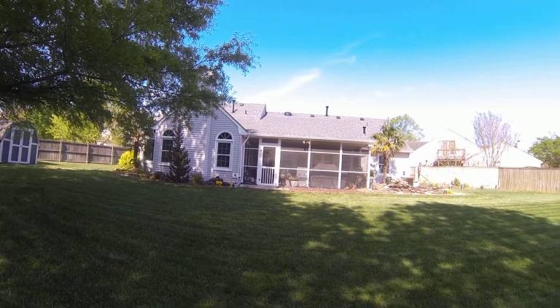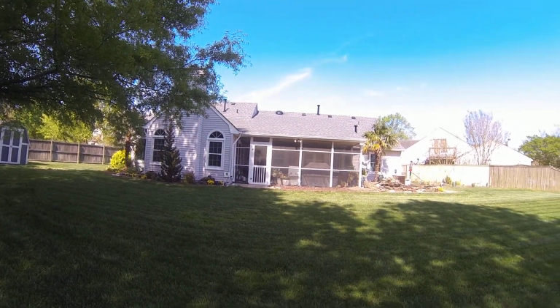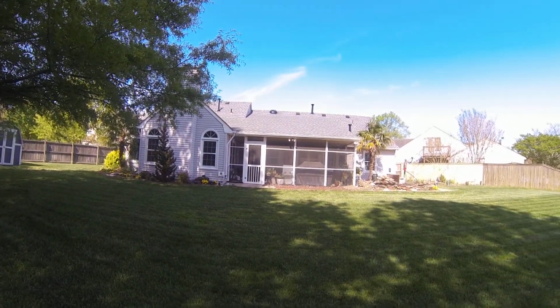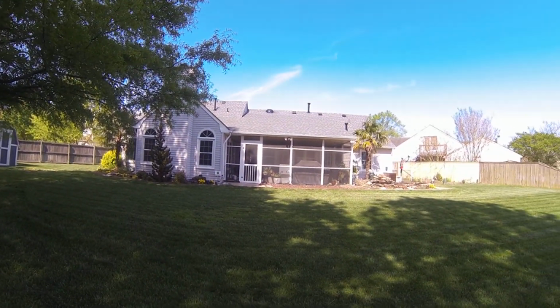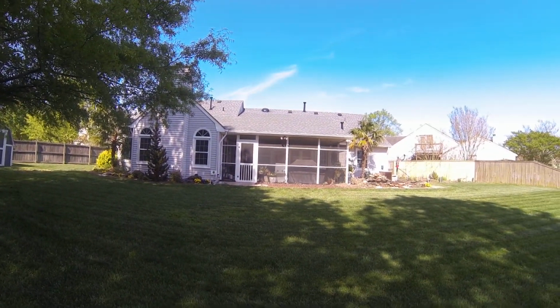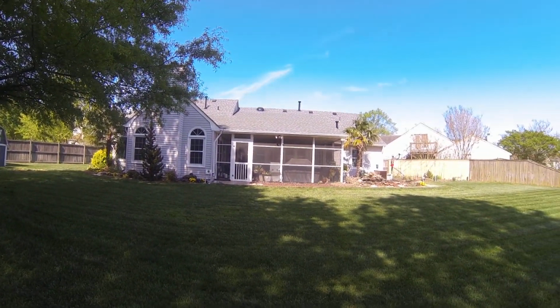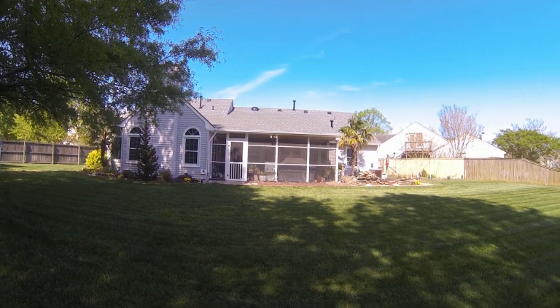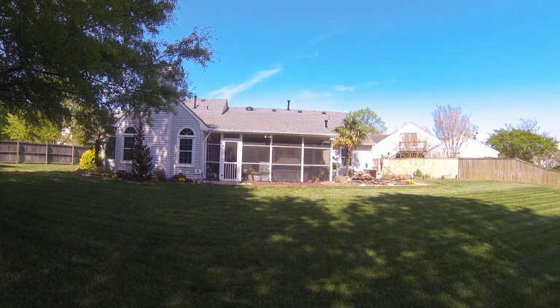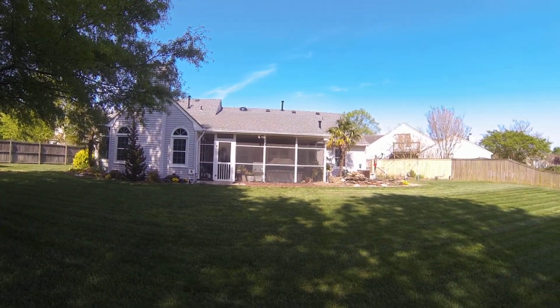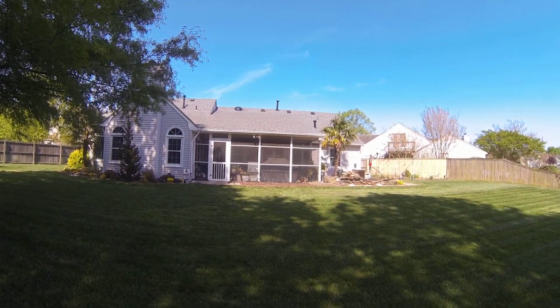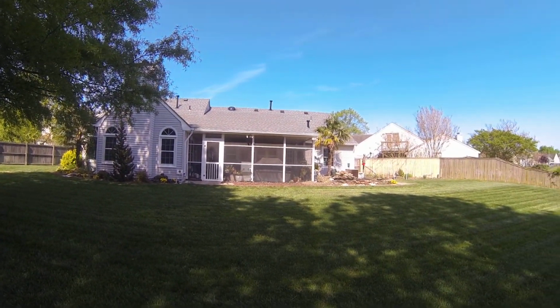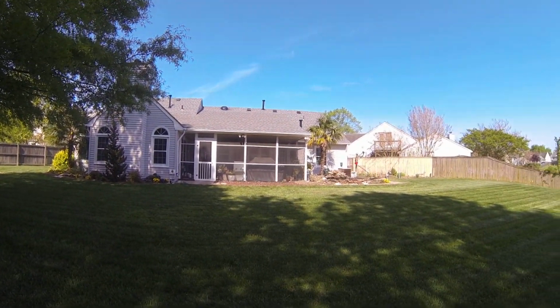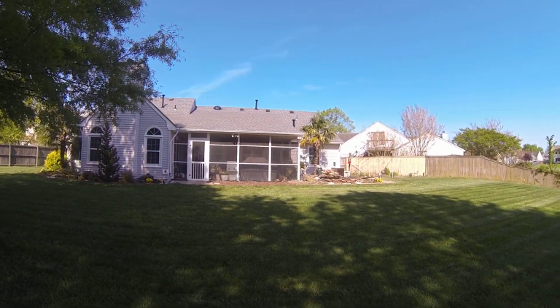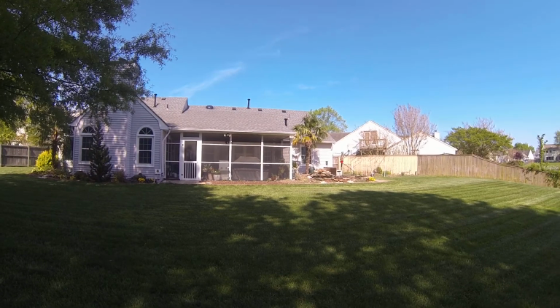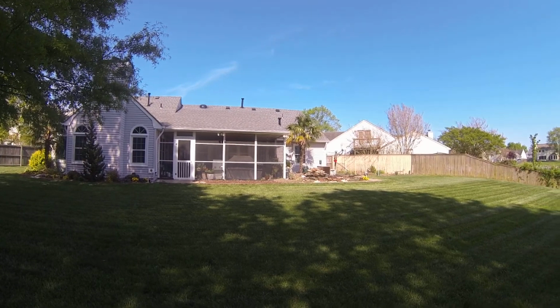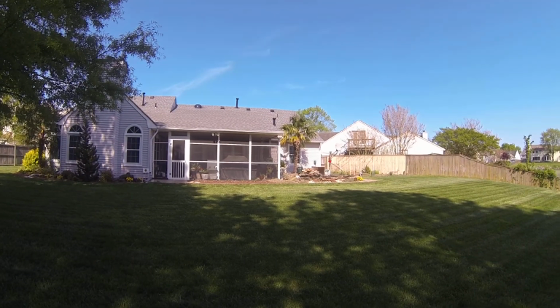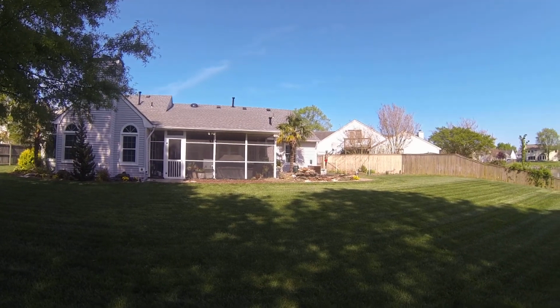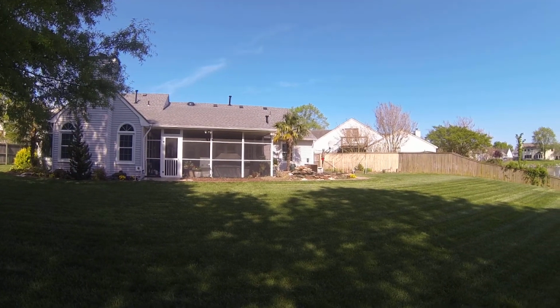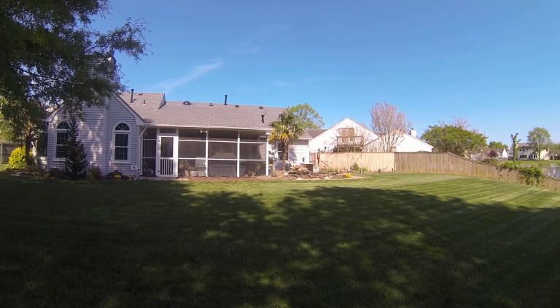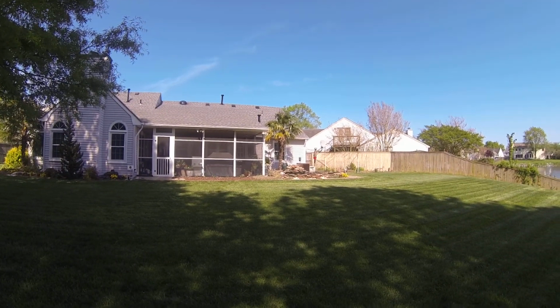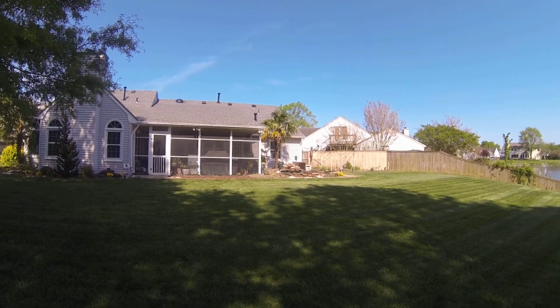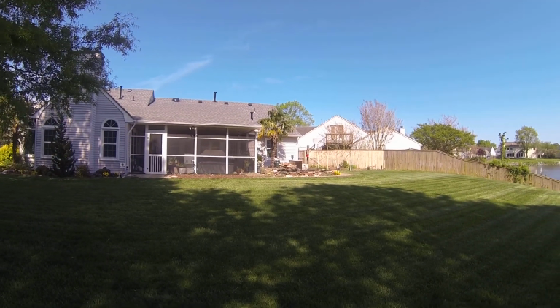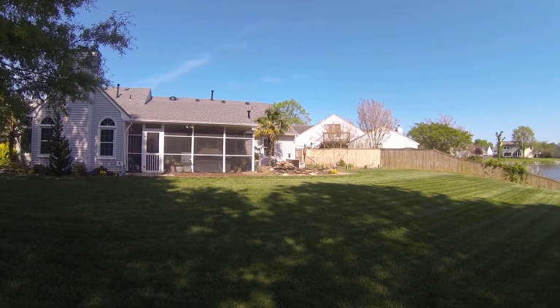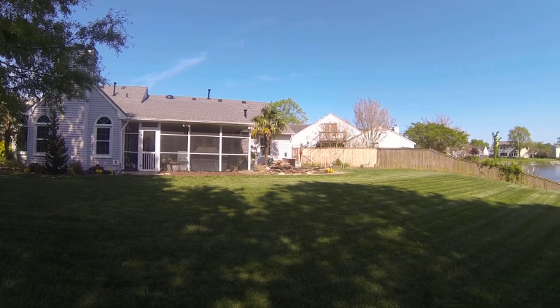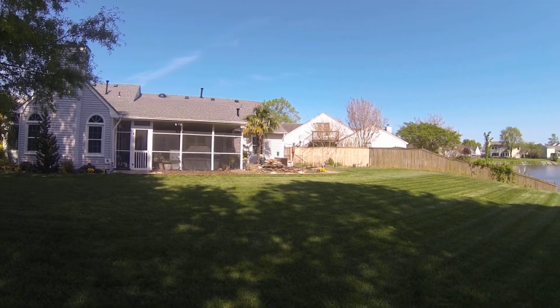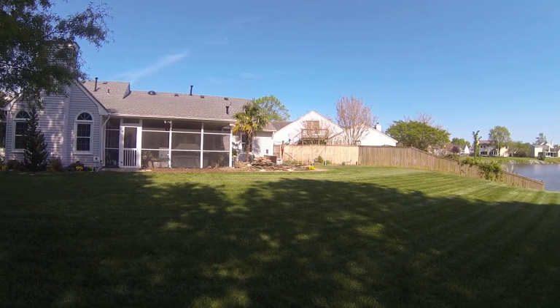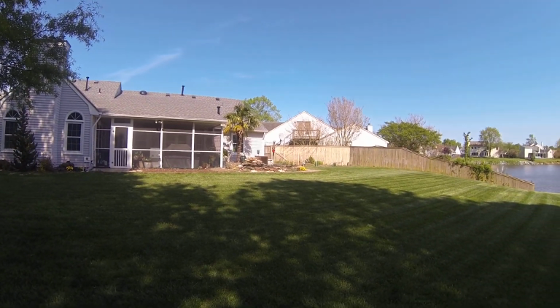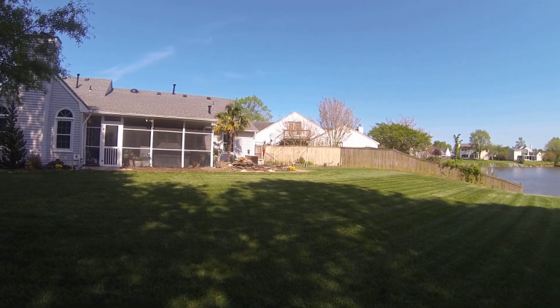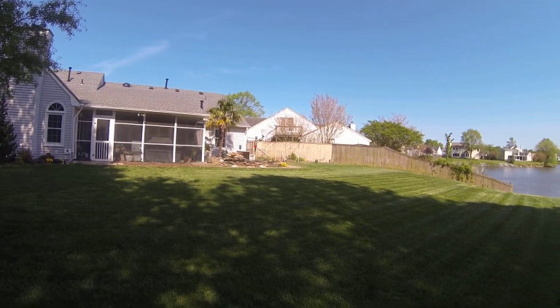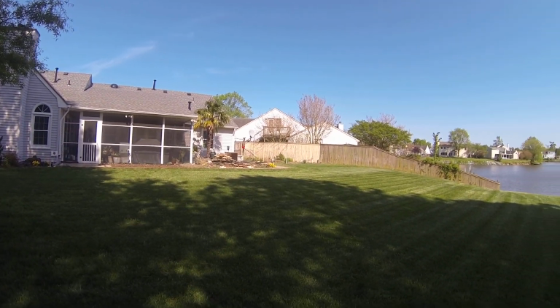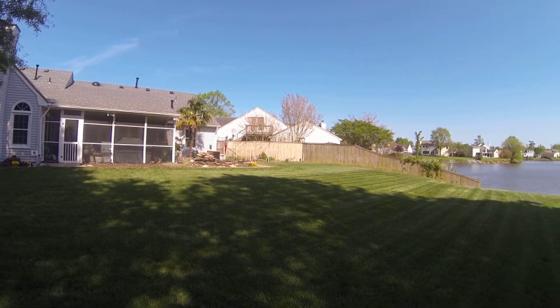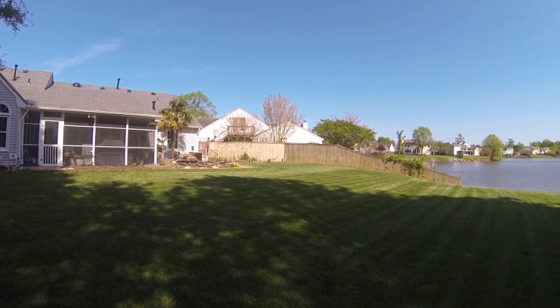Power washed the house yesterday. Took four hours, but it was worth it. Looks good. Had a lot of crud on it.